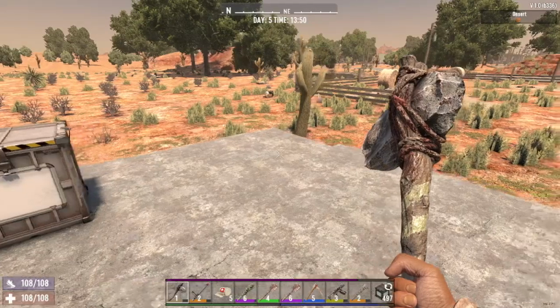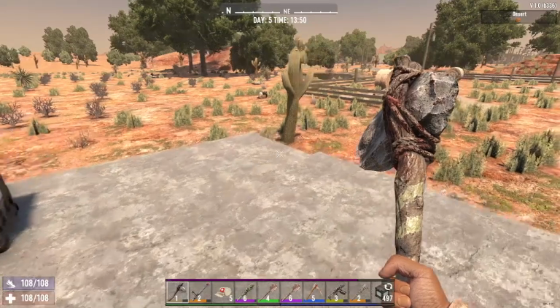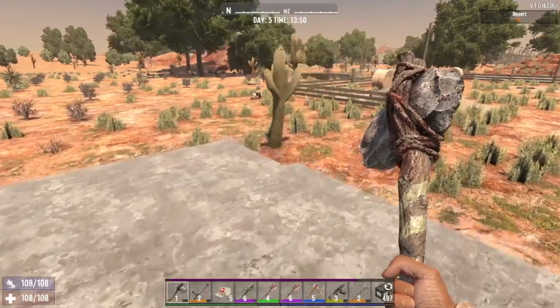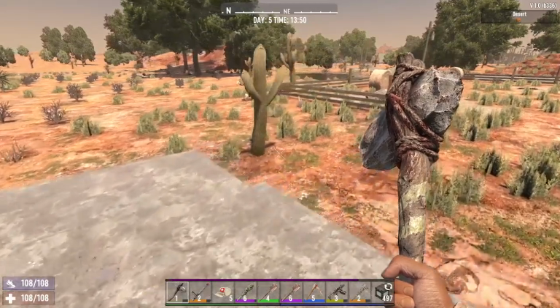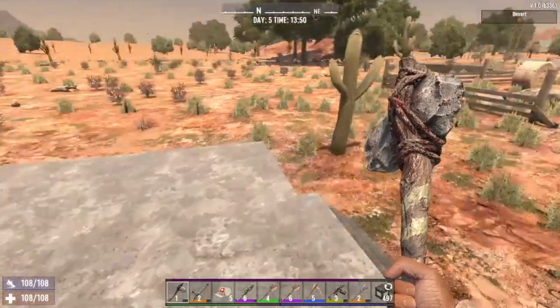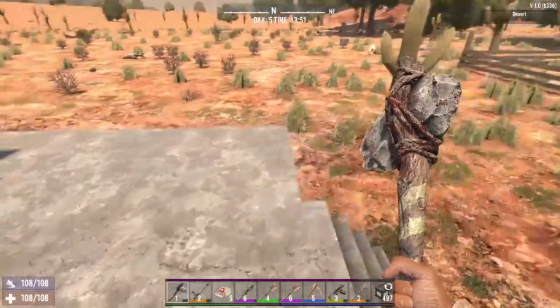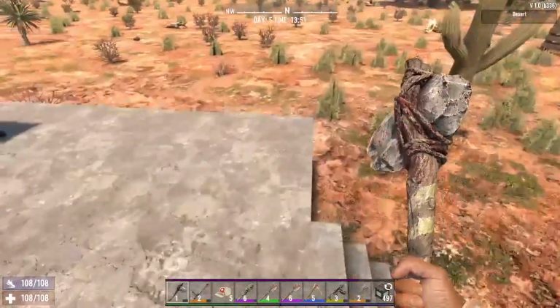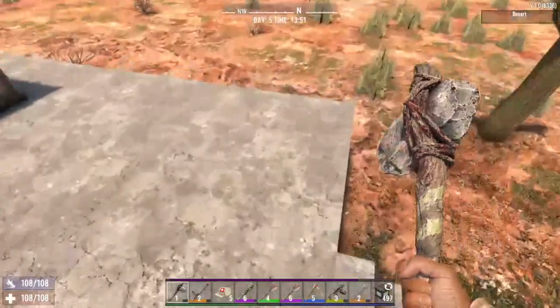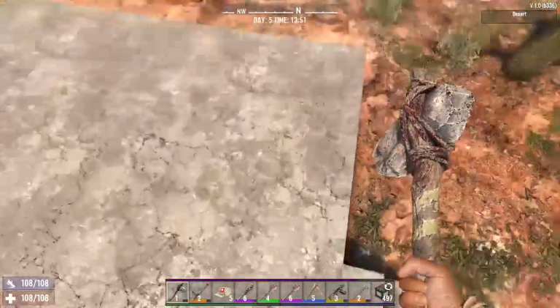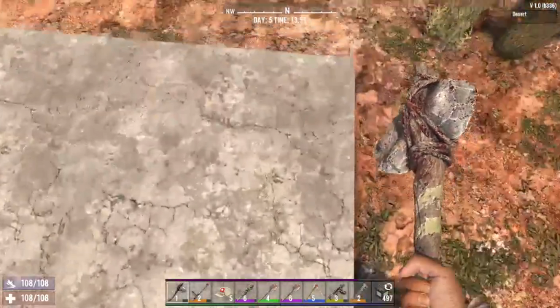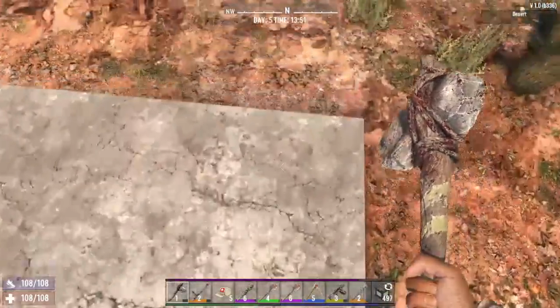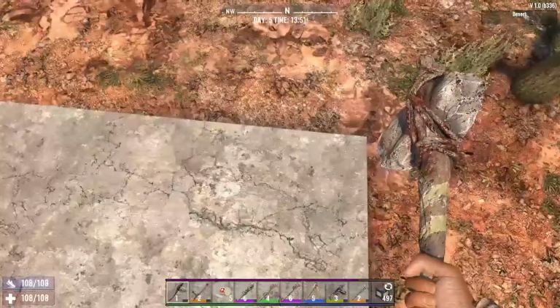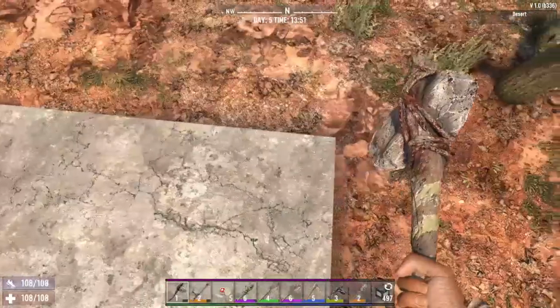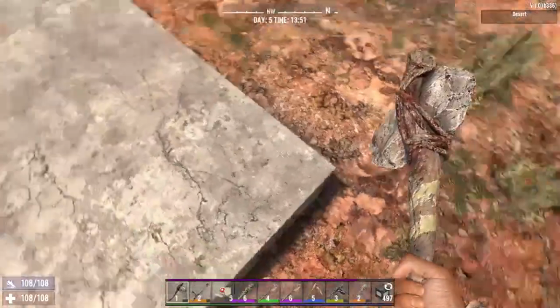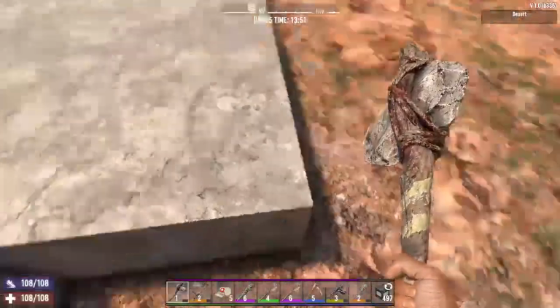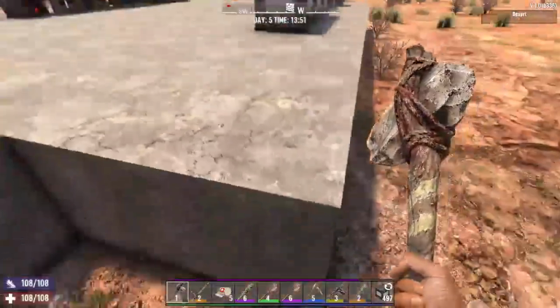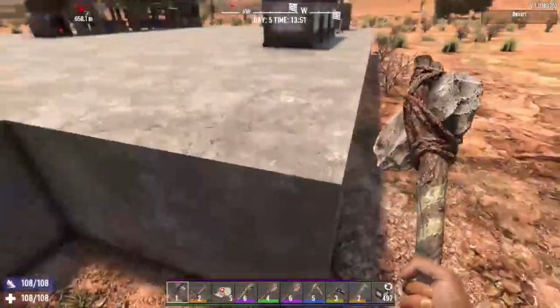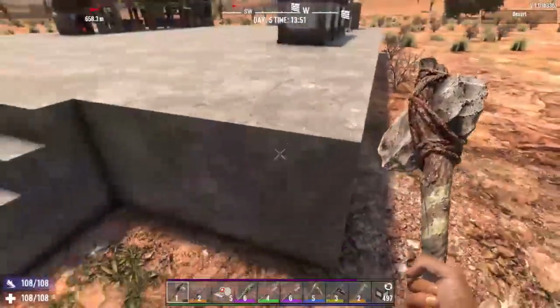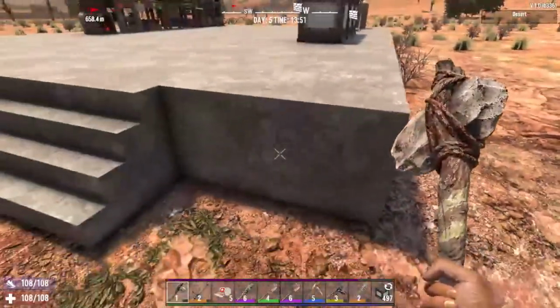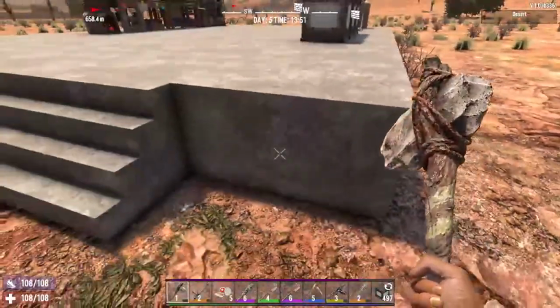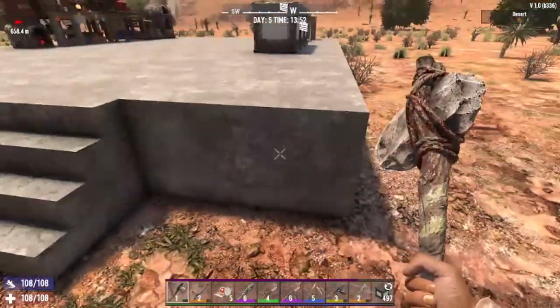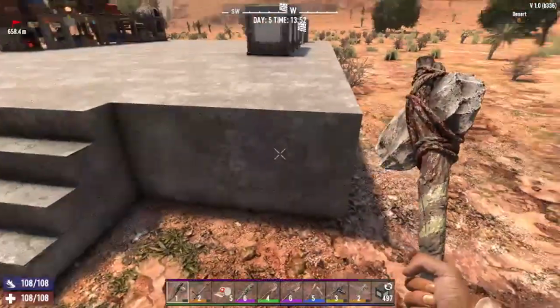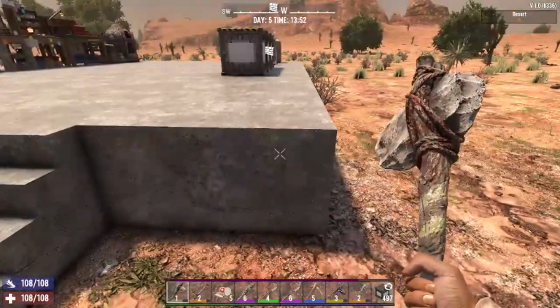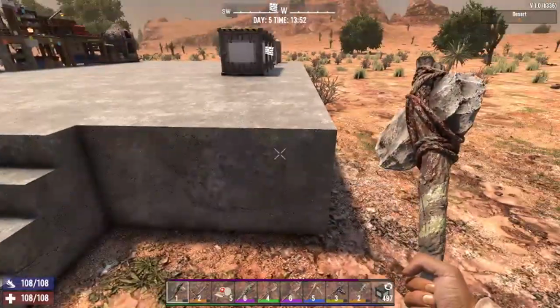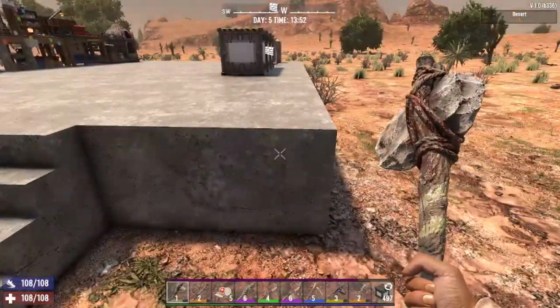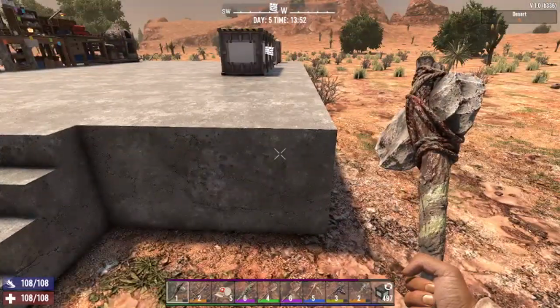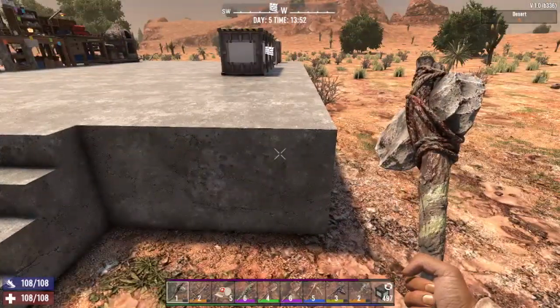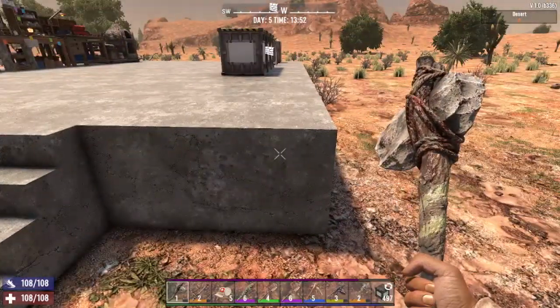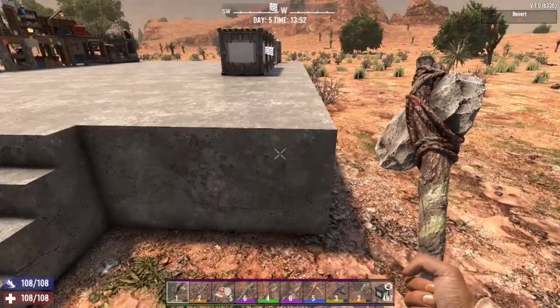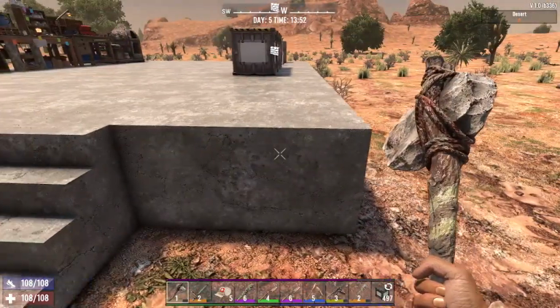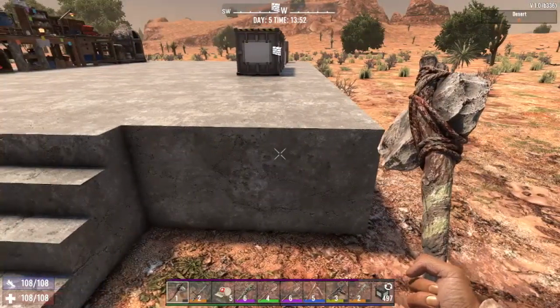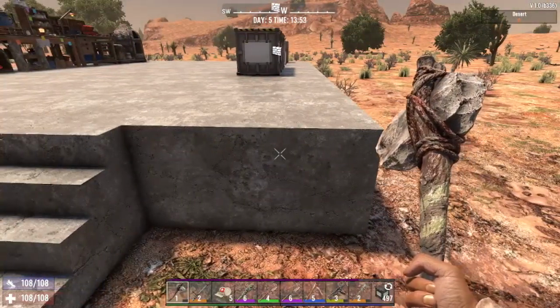So first, you need to build a basic building block, then you go wood, then to cobblestone, then to concrete.